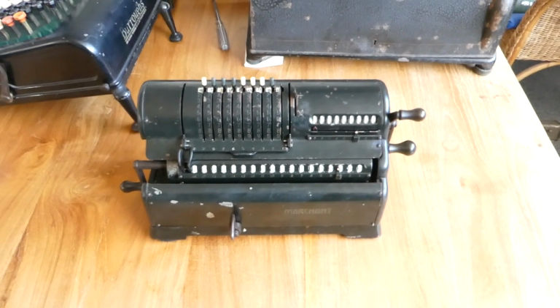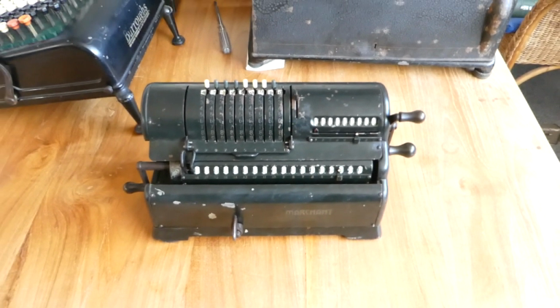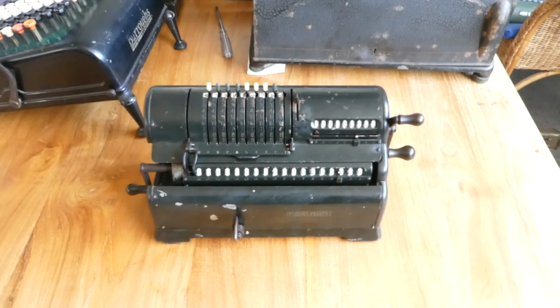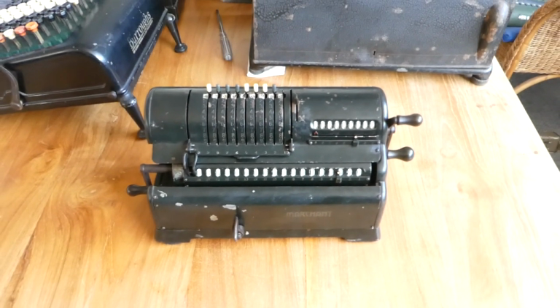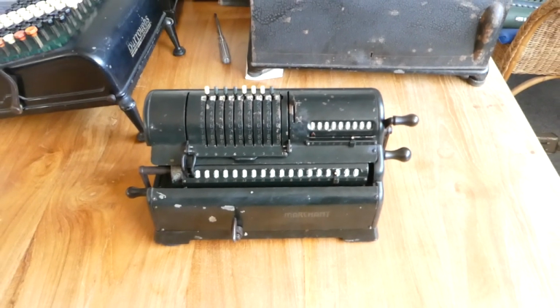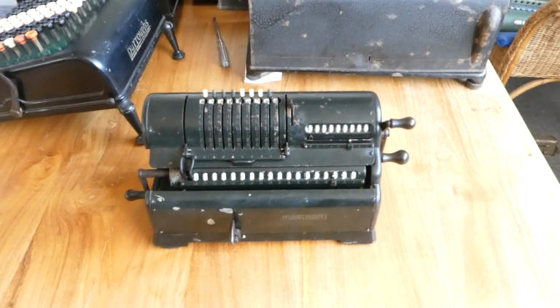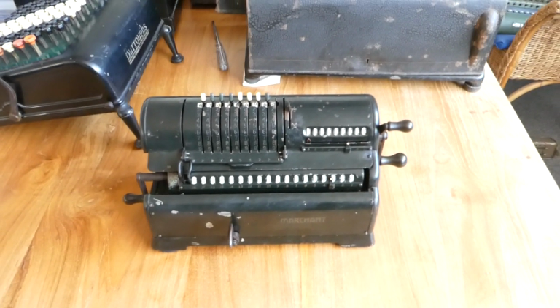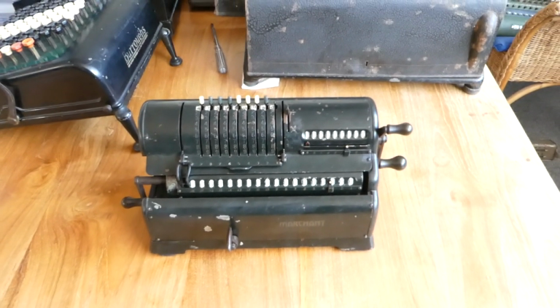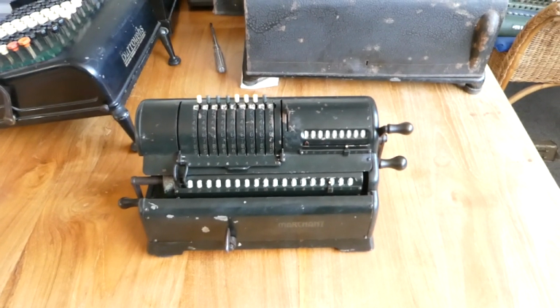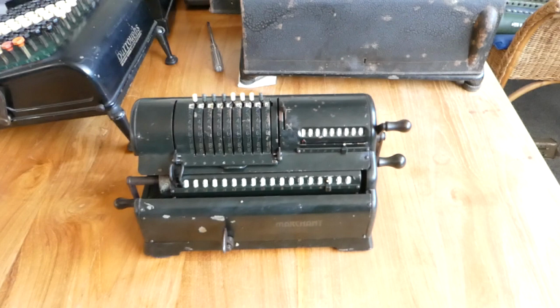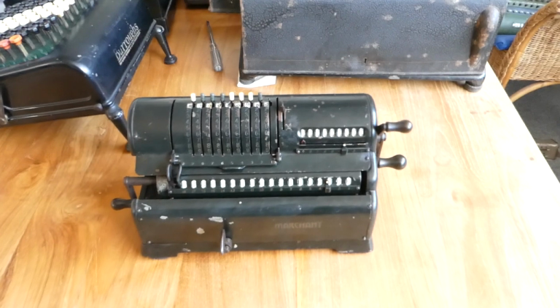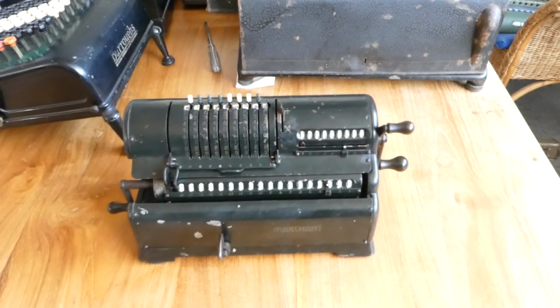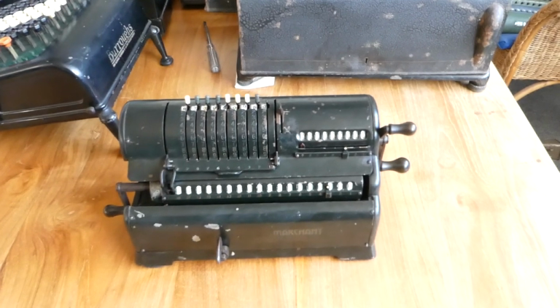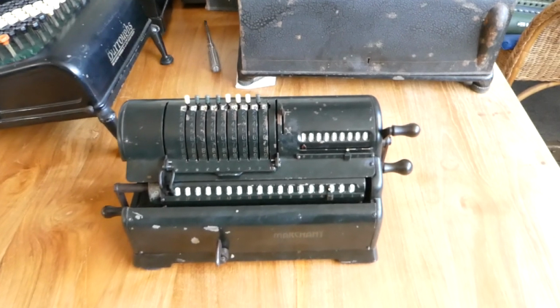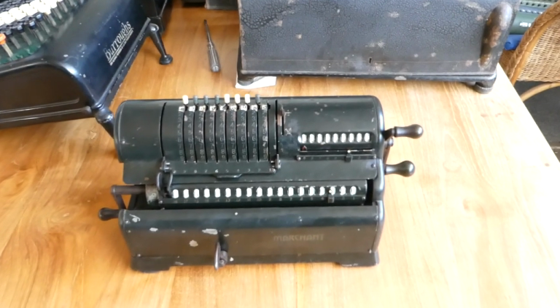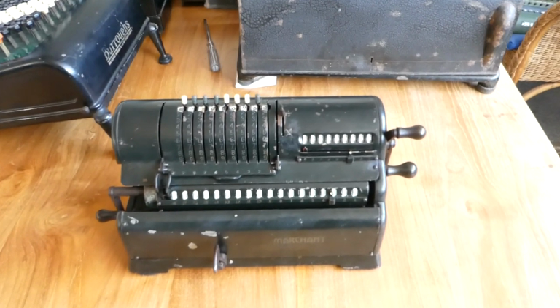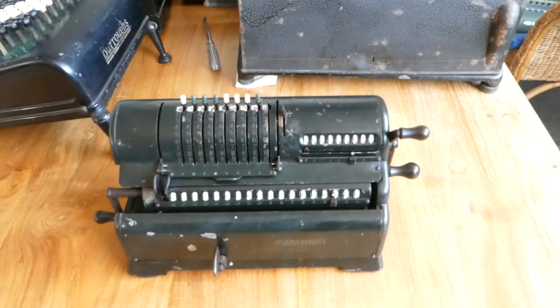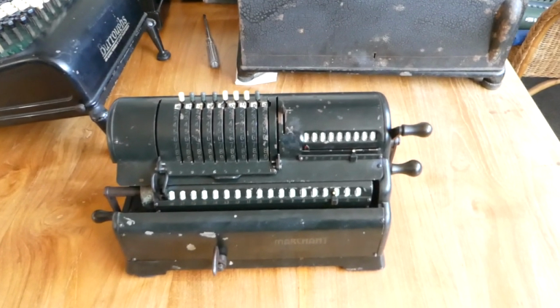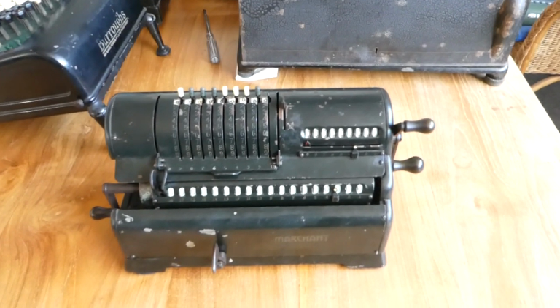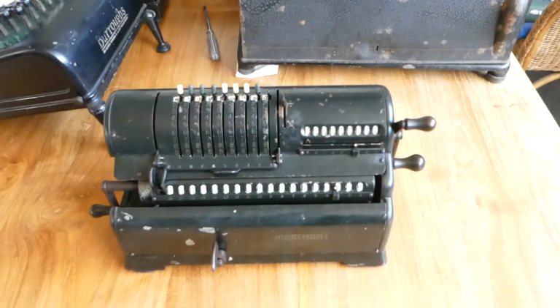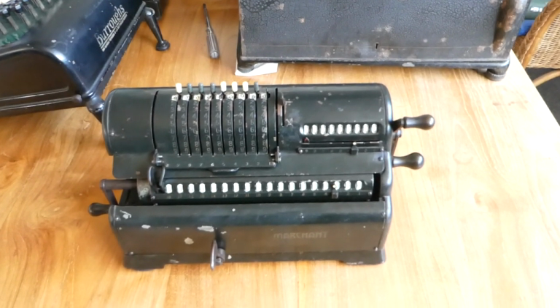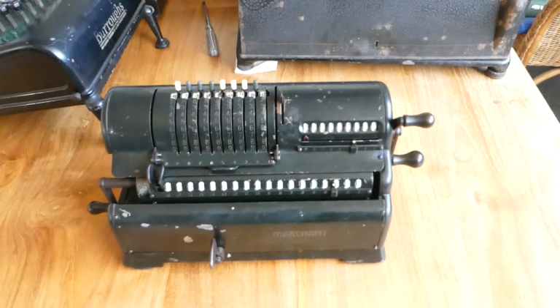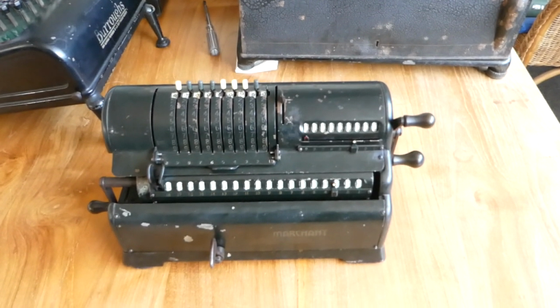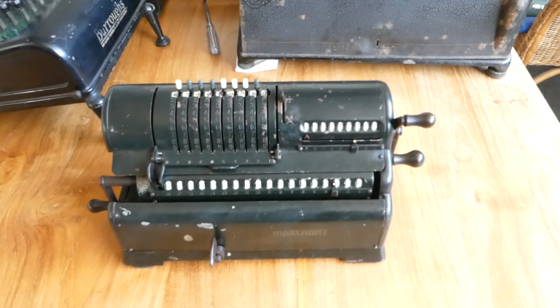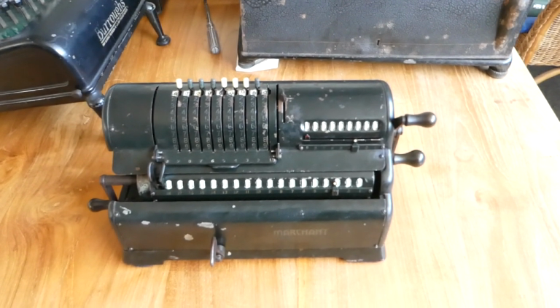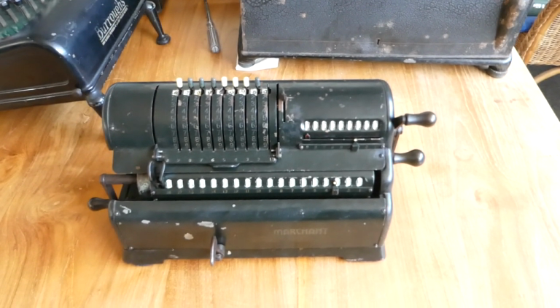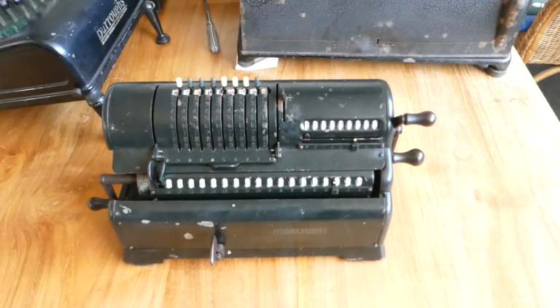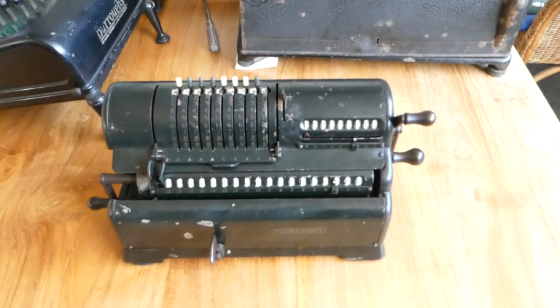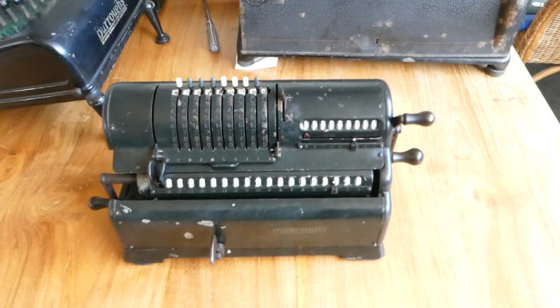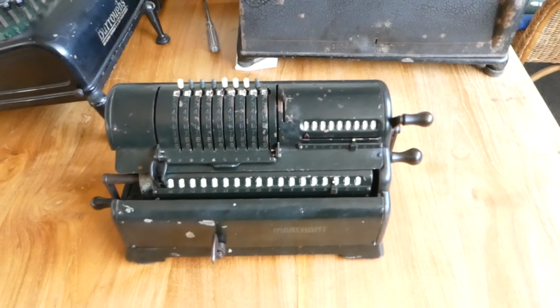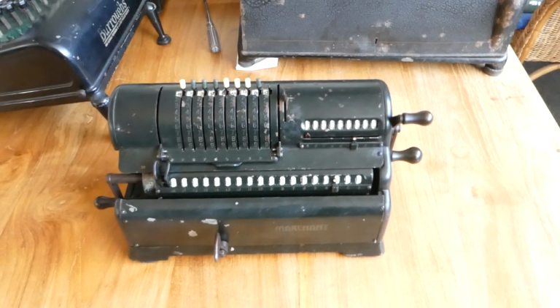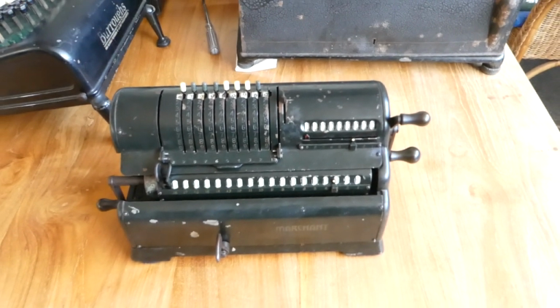So this was the Marchant XL. Thank you for watching.